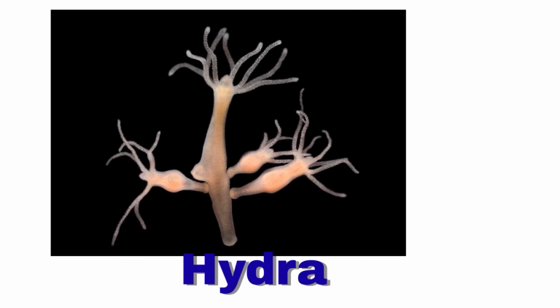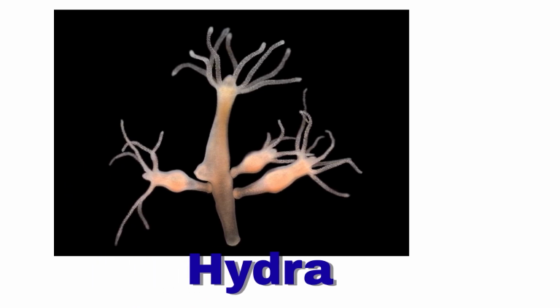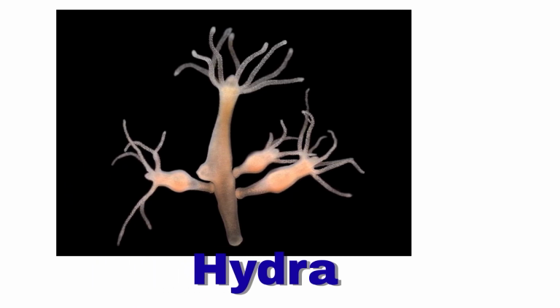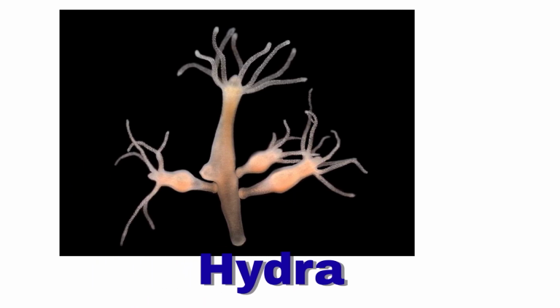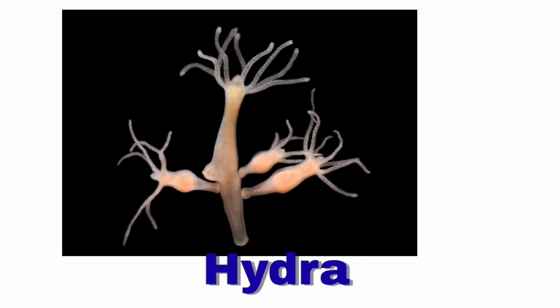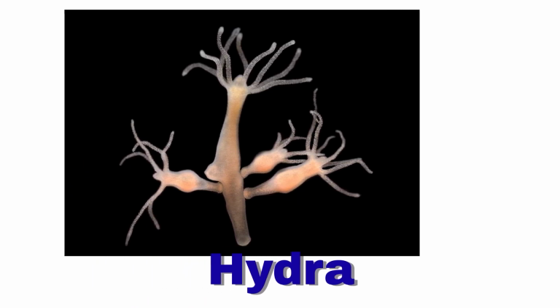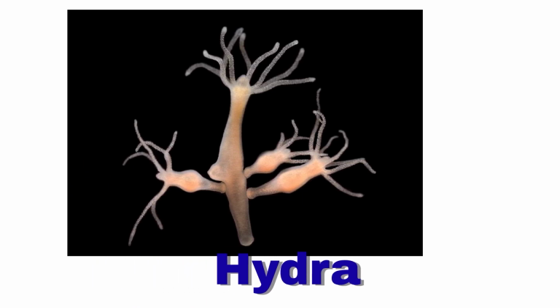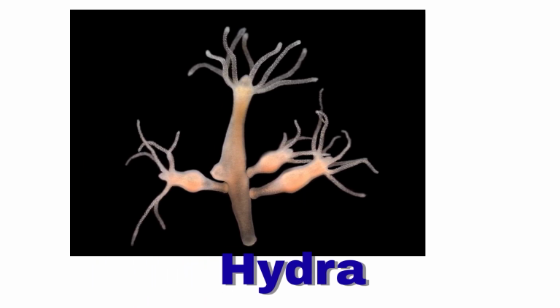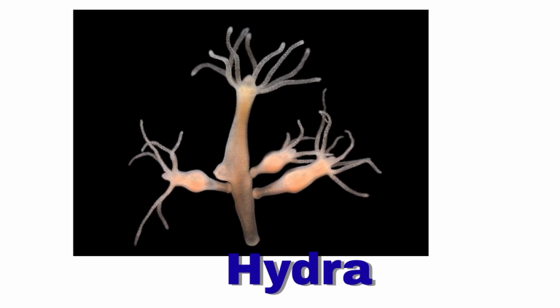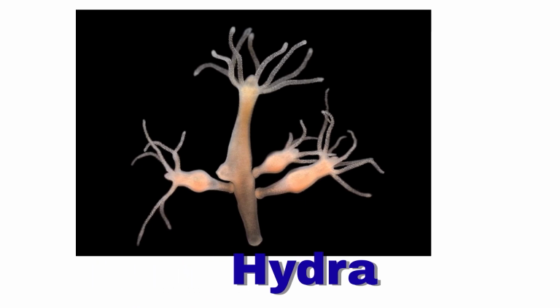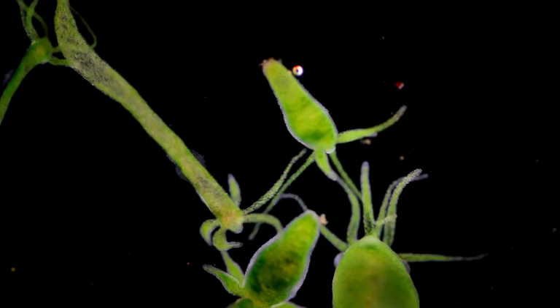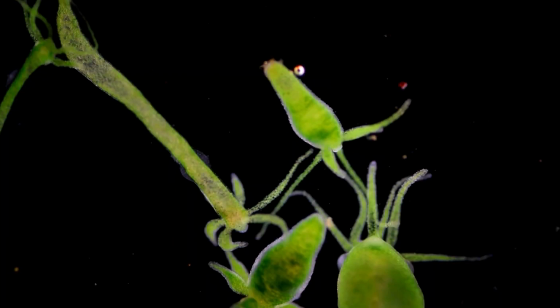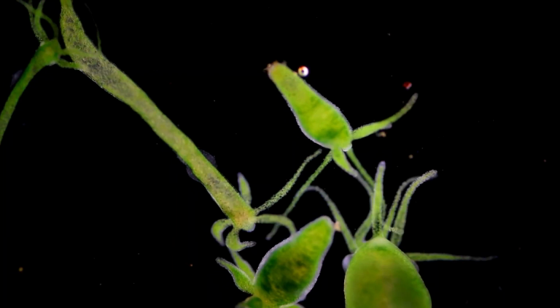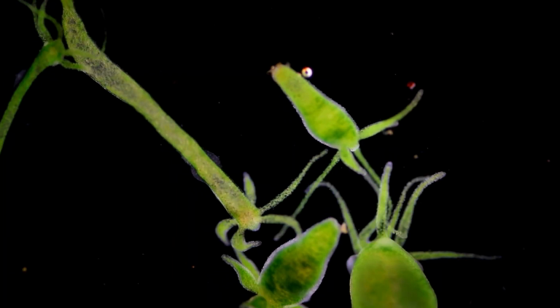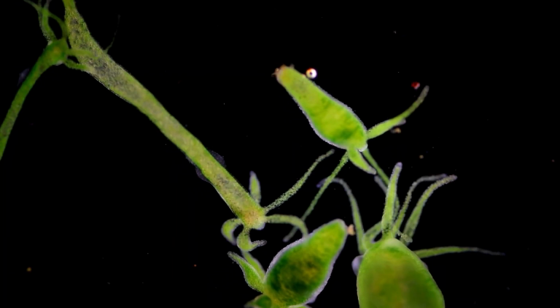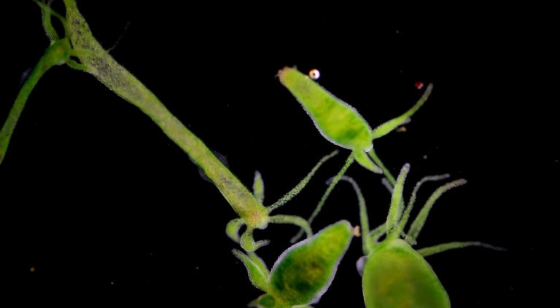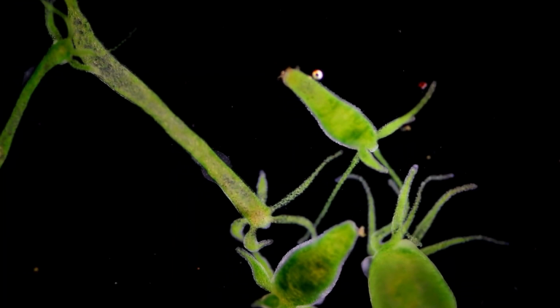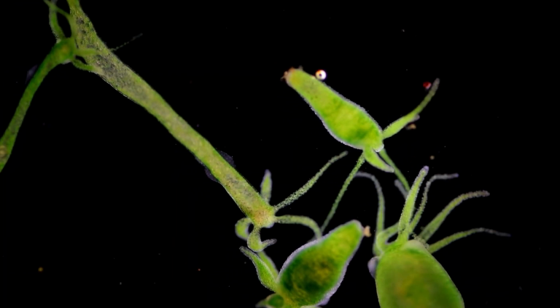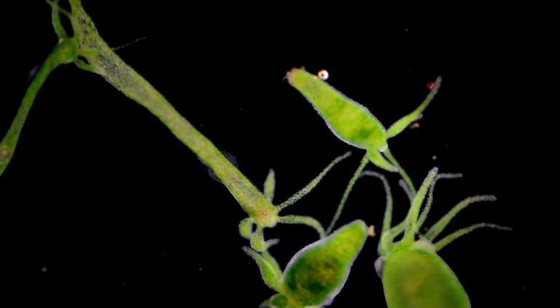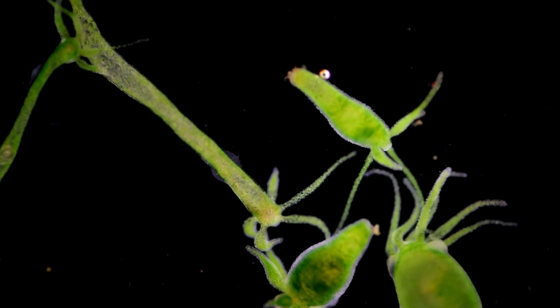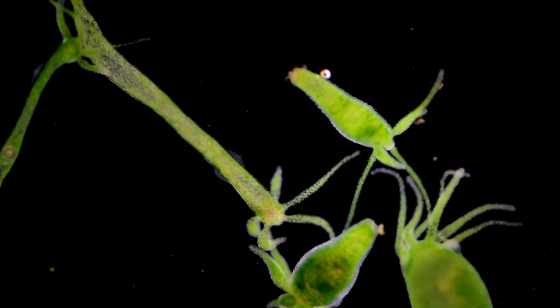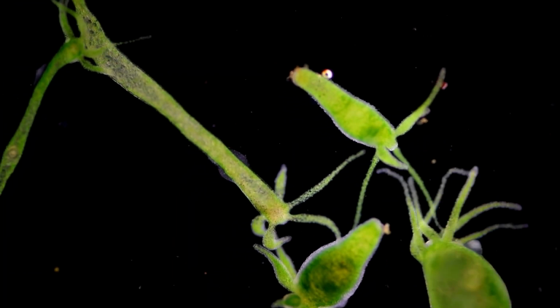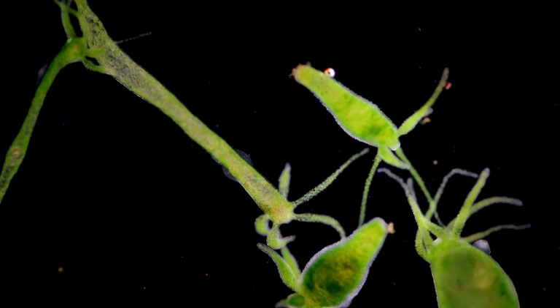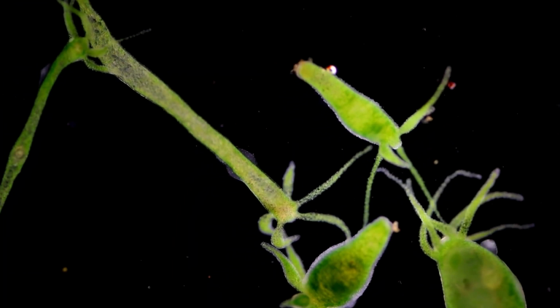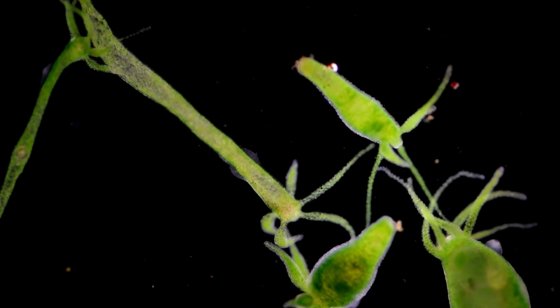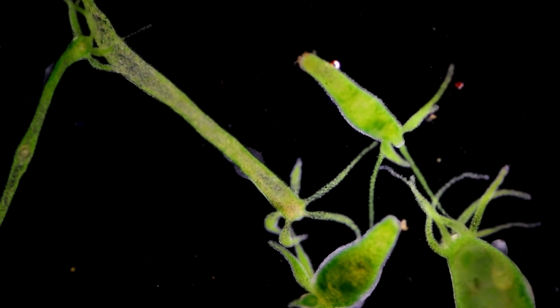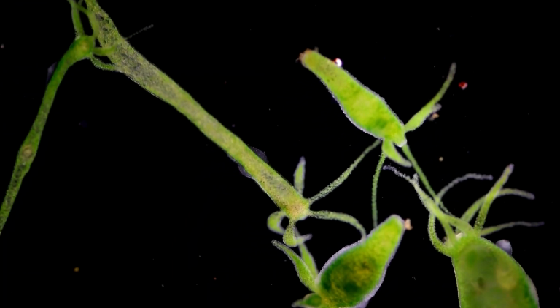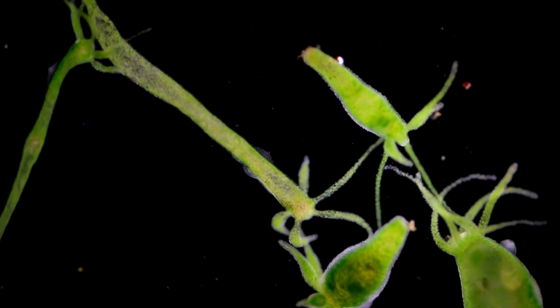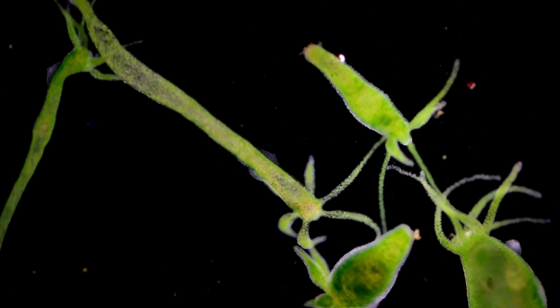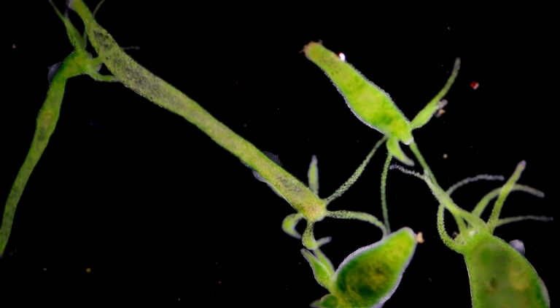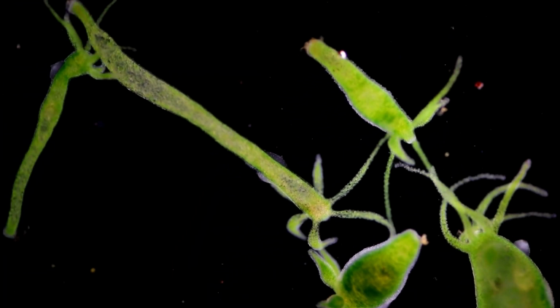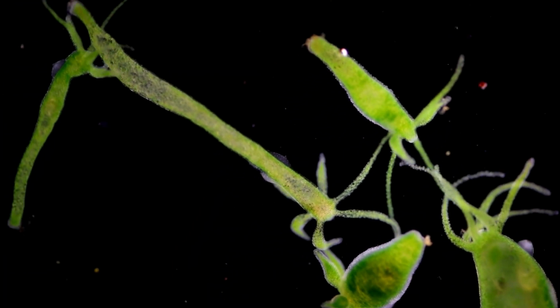Hydra. A hydra is tiny. It can grow back its body parts.